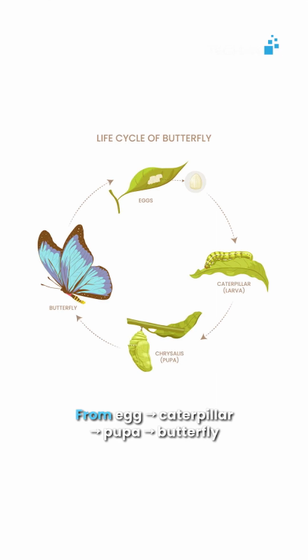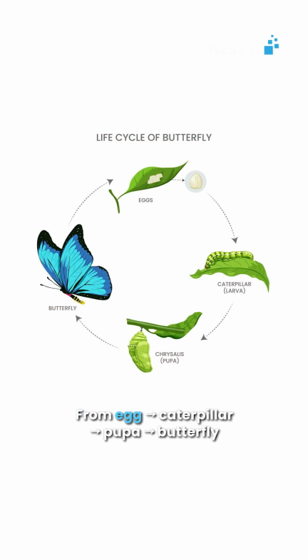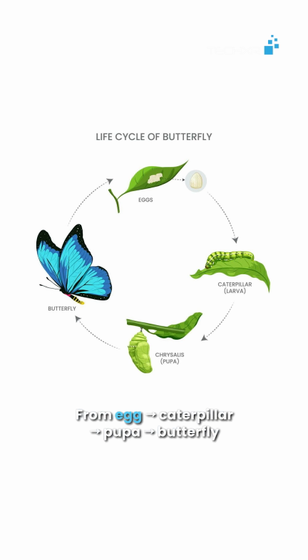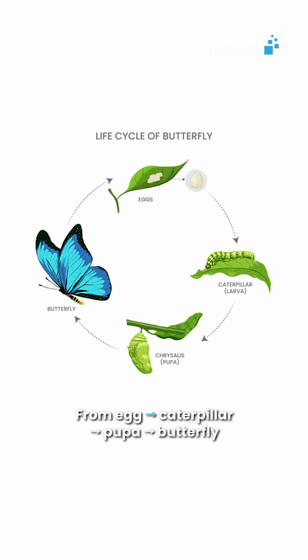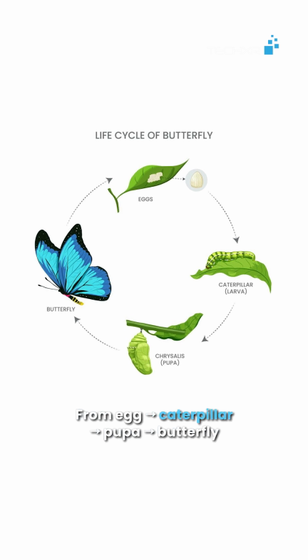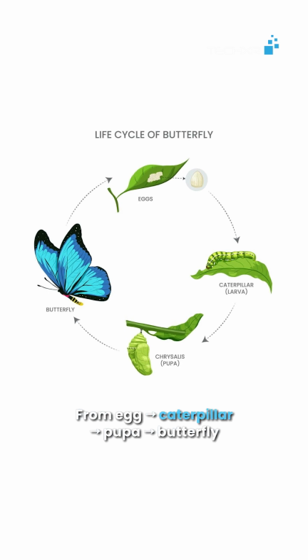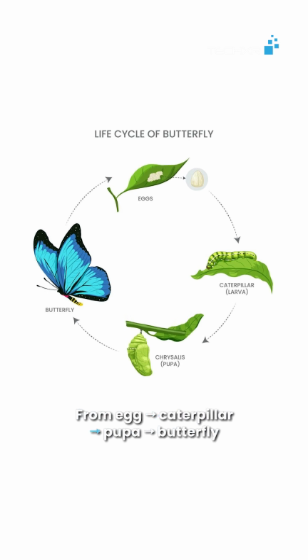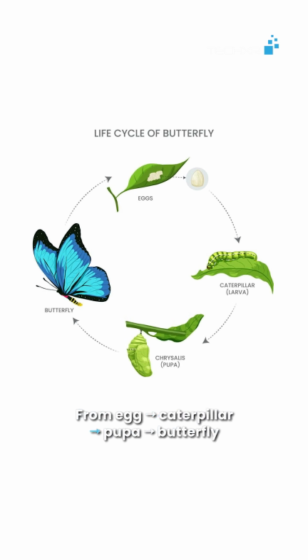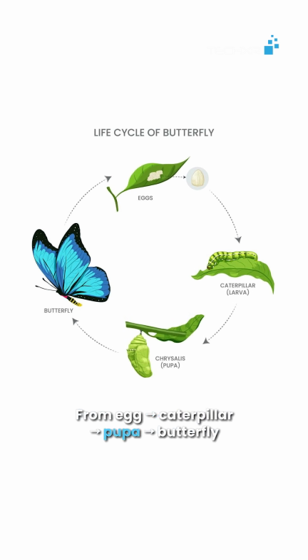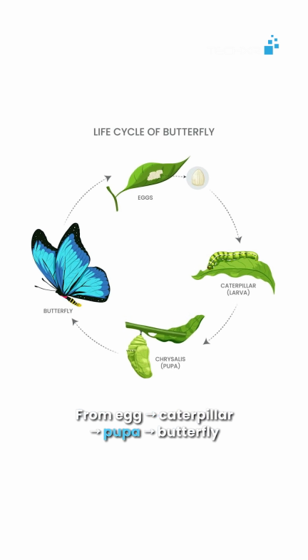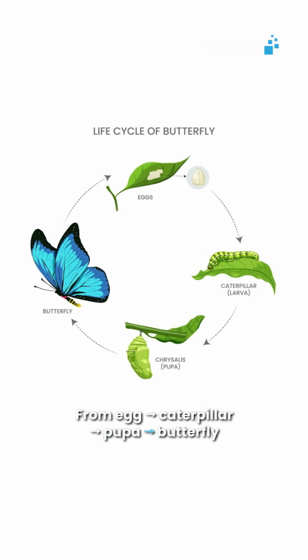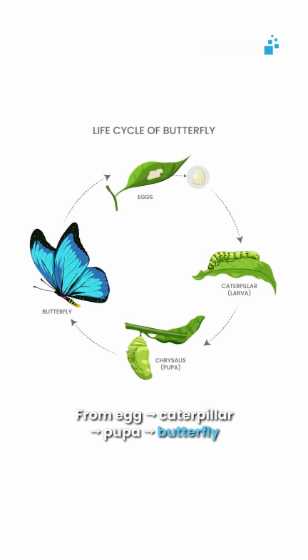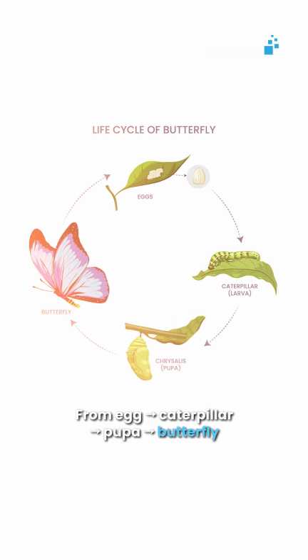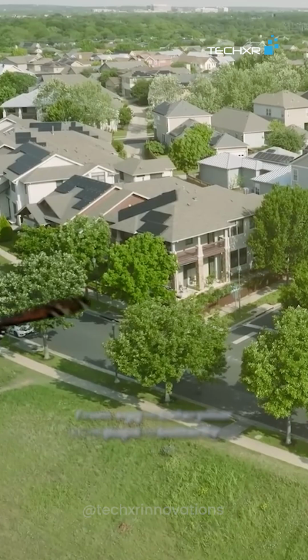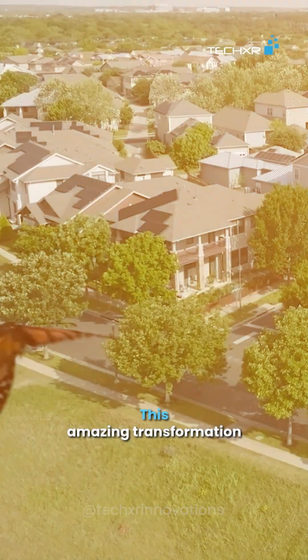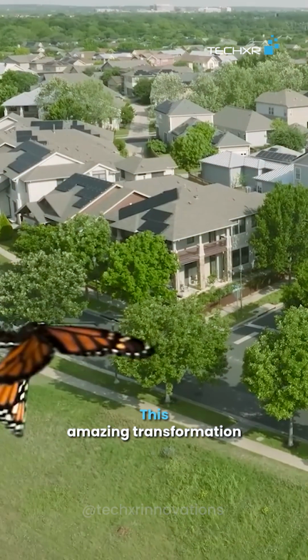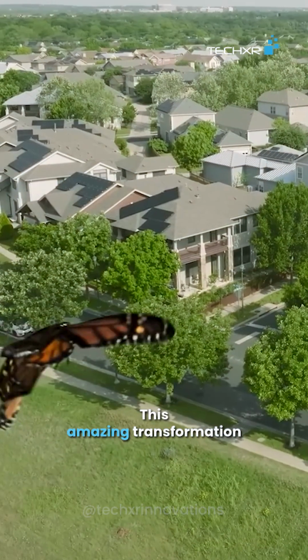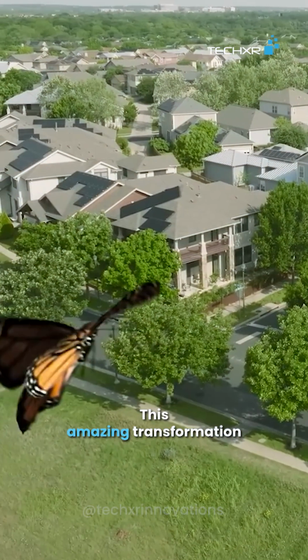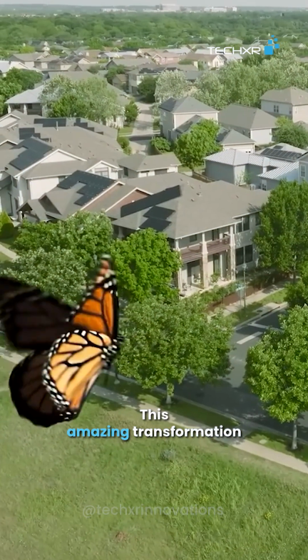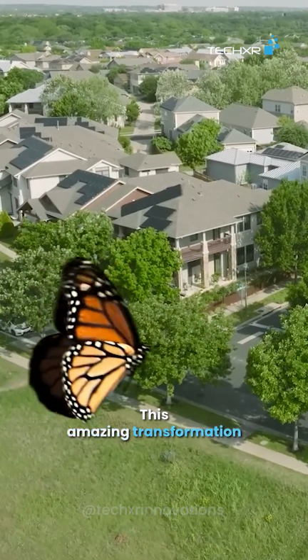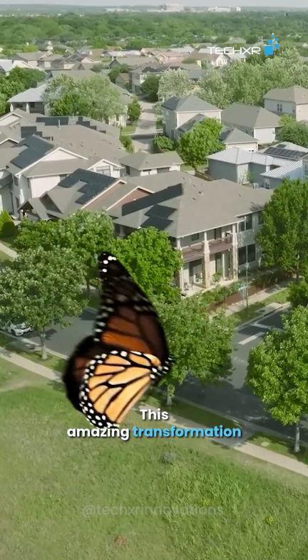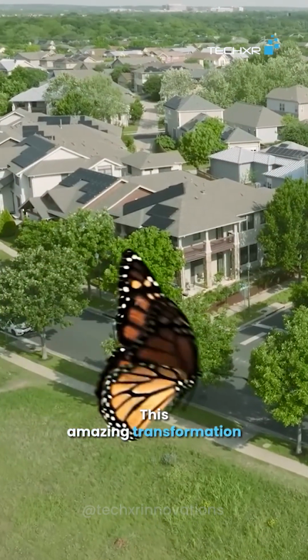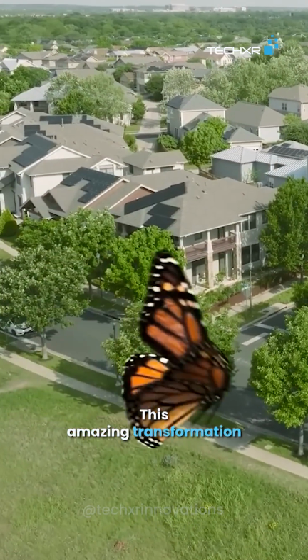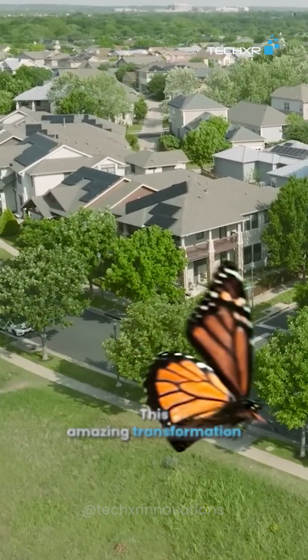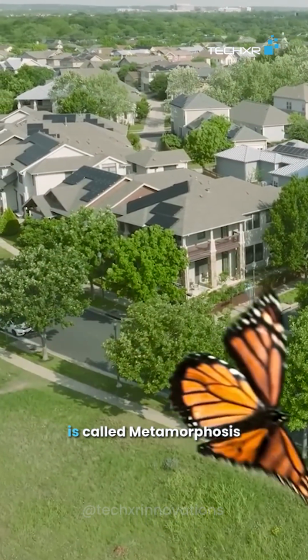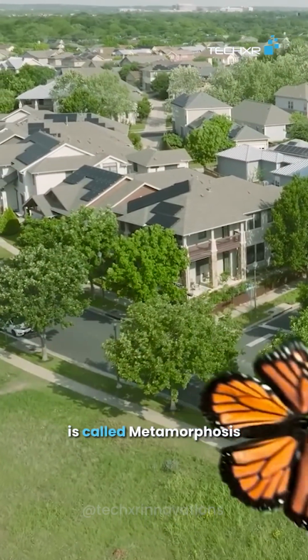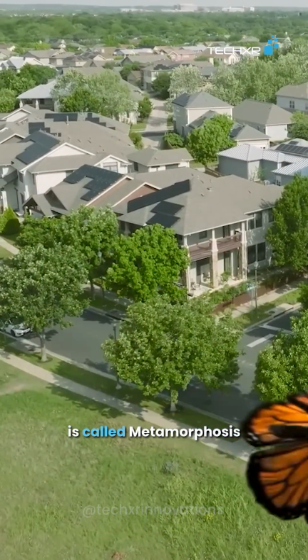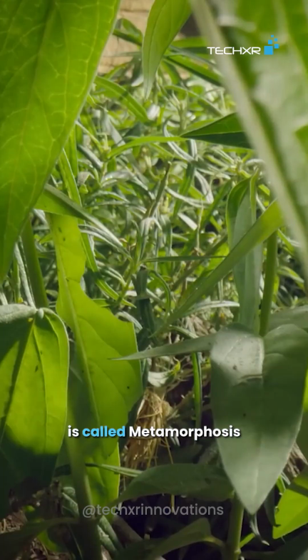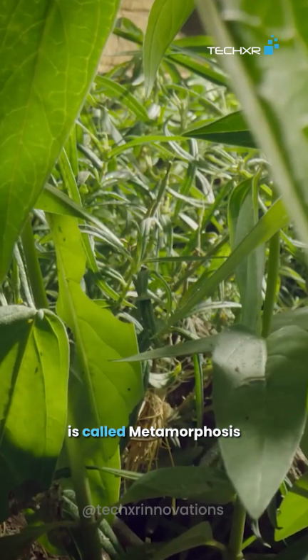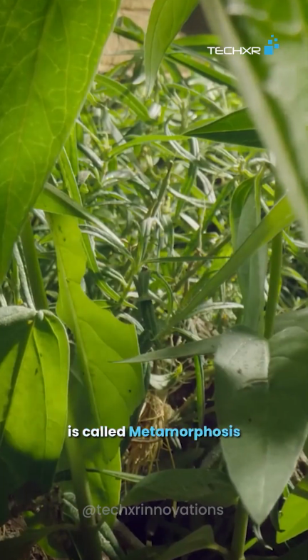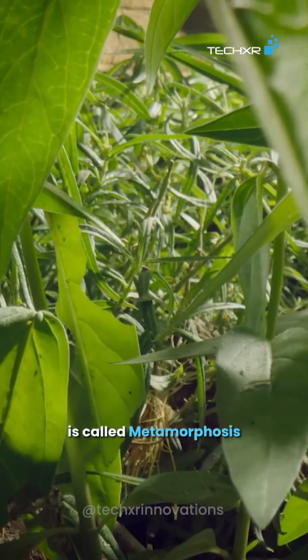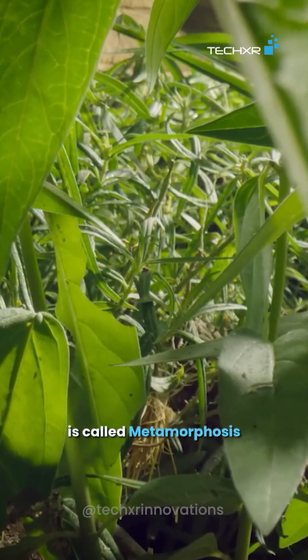Egg, caterpillar, pupa, butterfly — this amazing transformation is called metamorphosis.